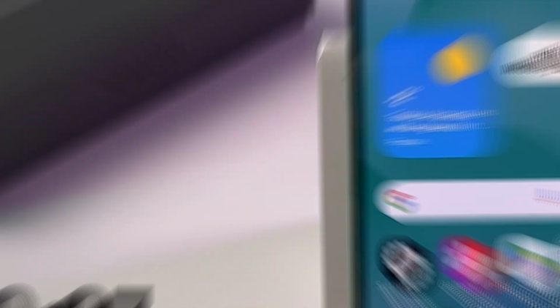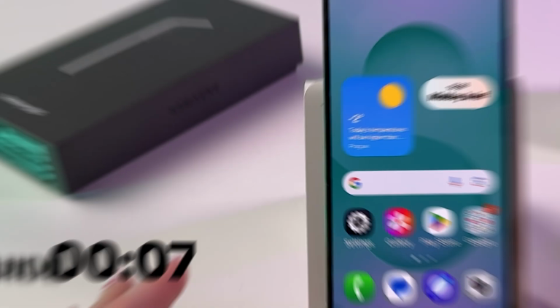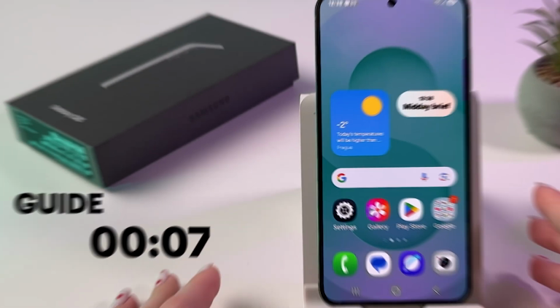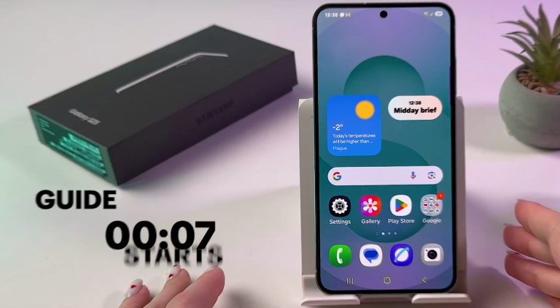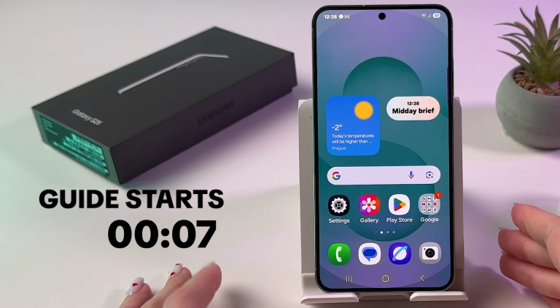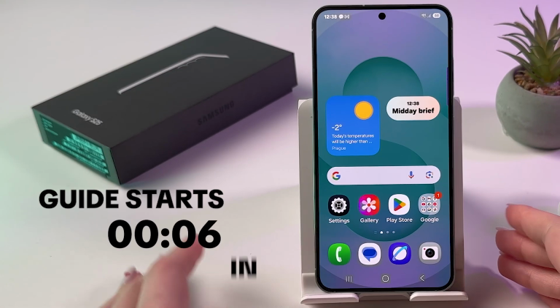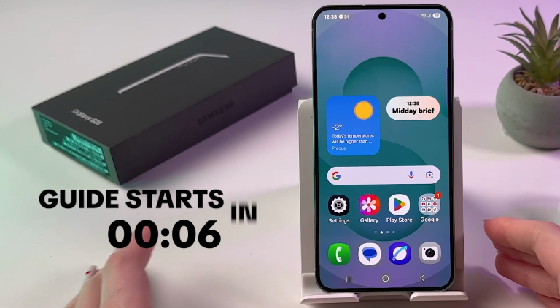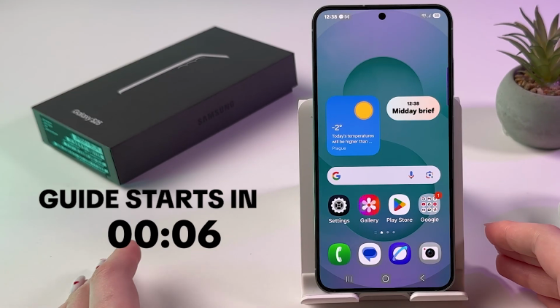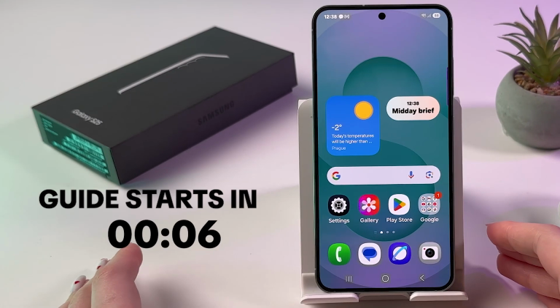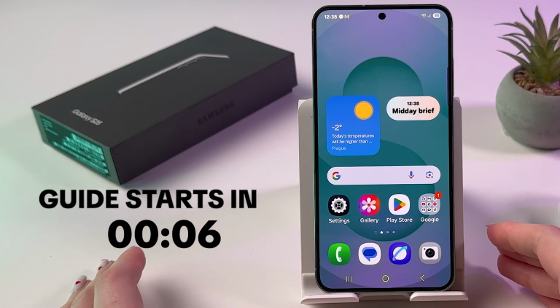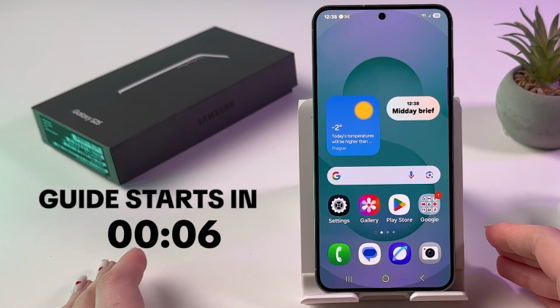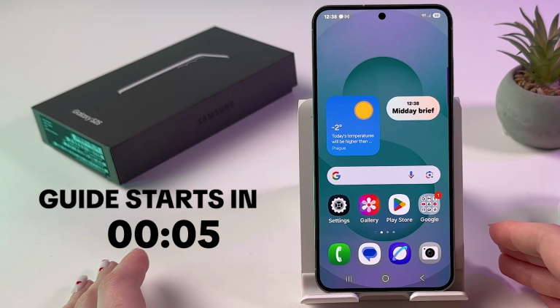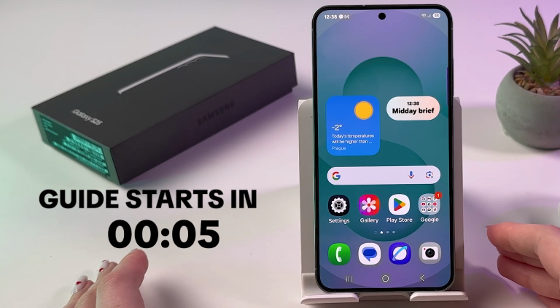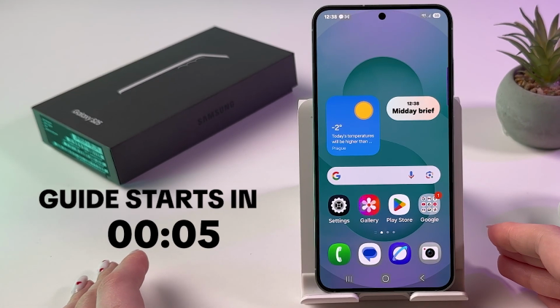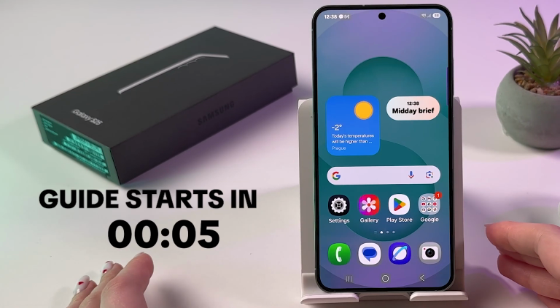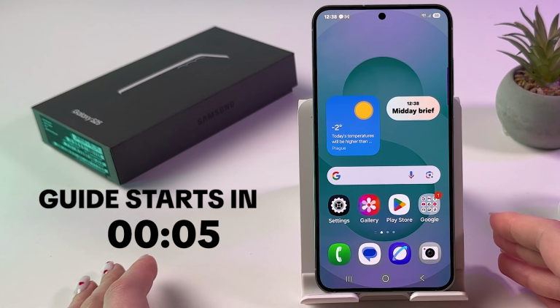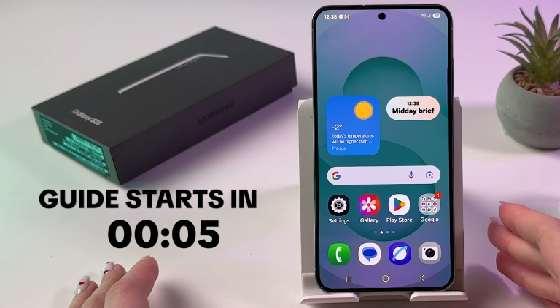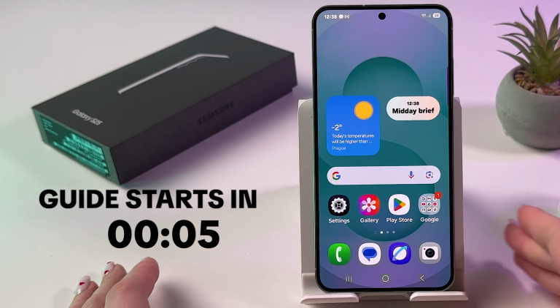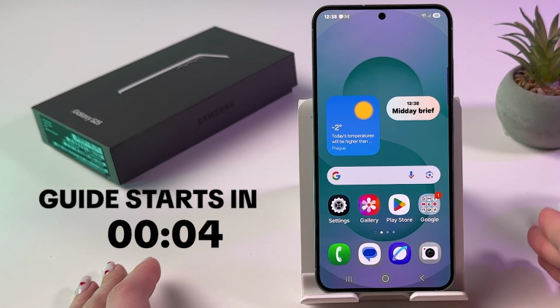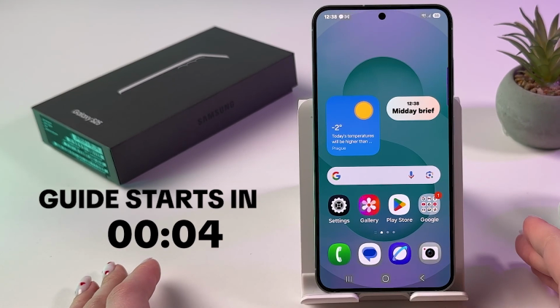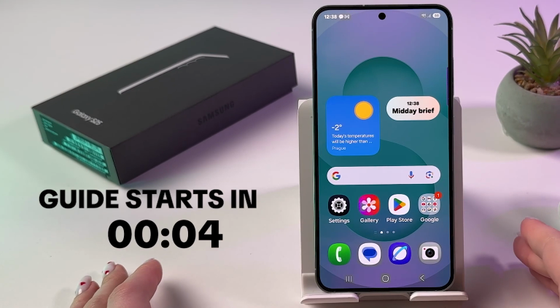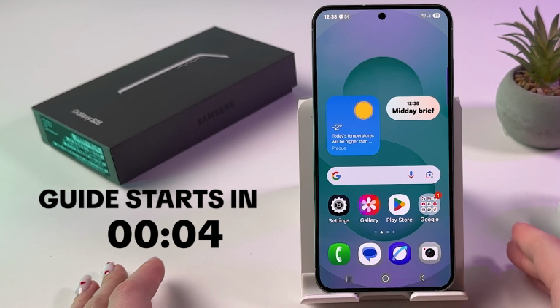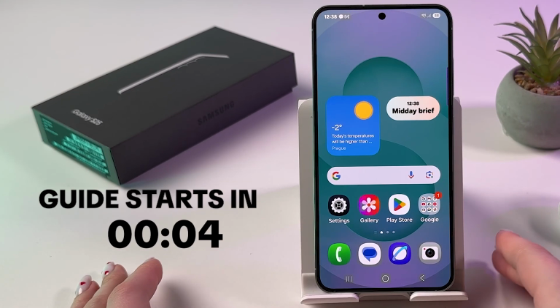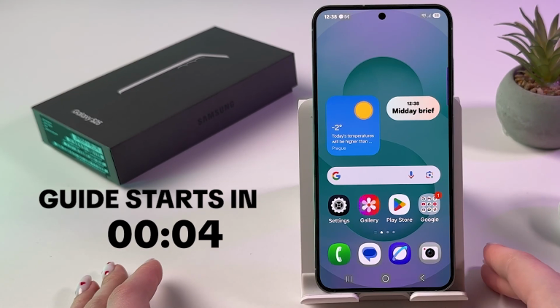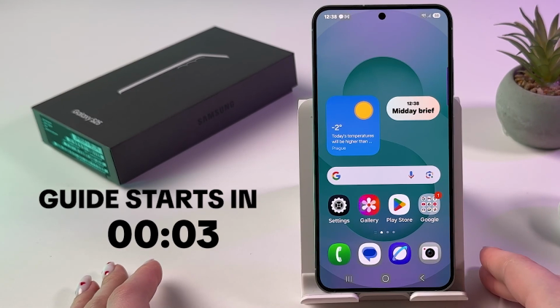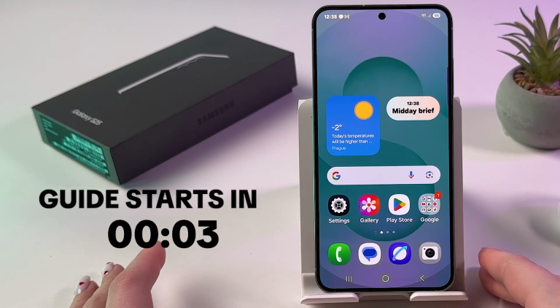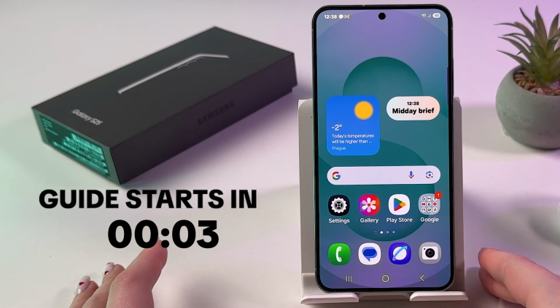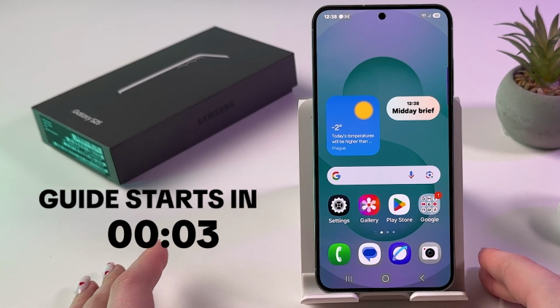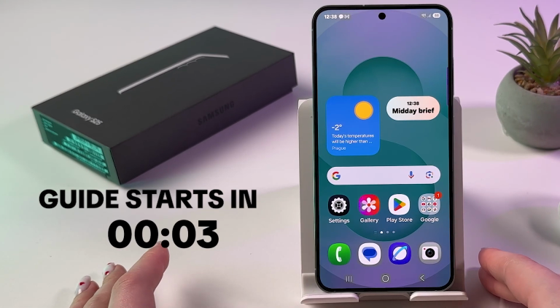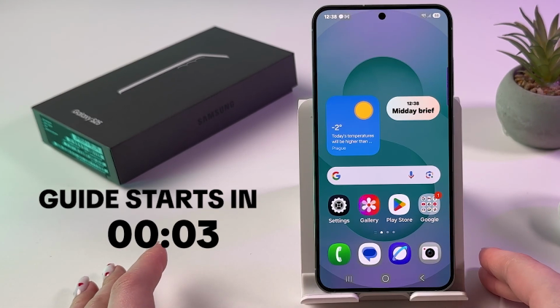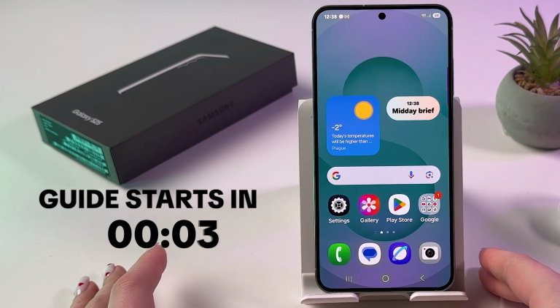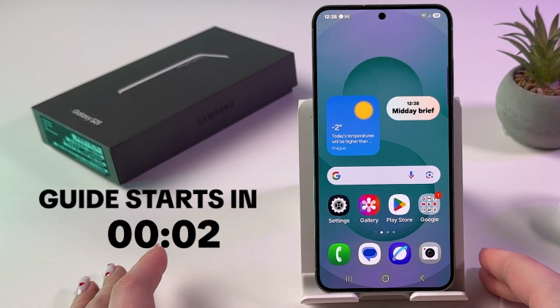Hi! To fix the overheating problem of your Samsung Galaxy S25,